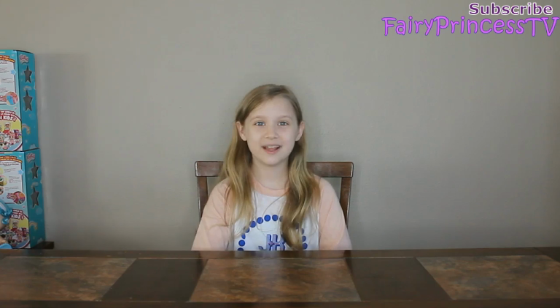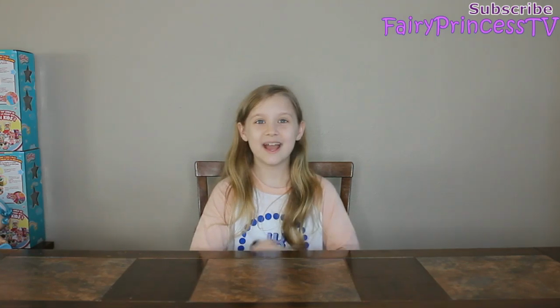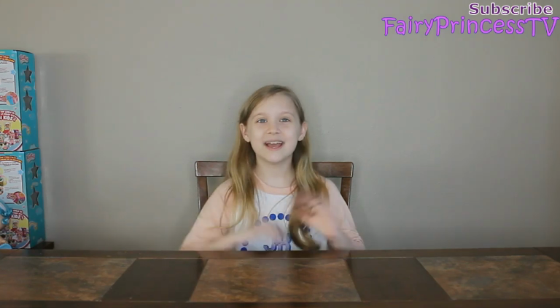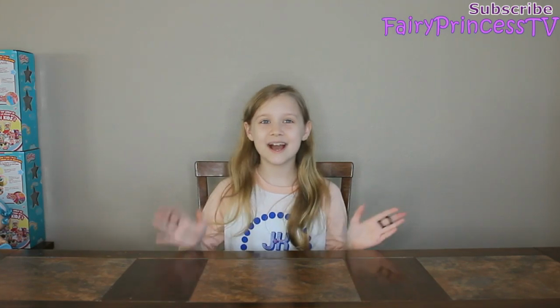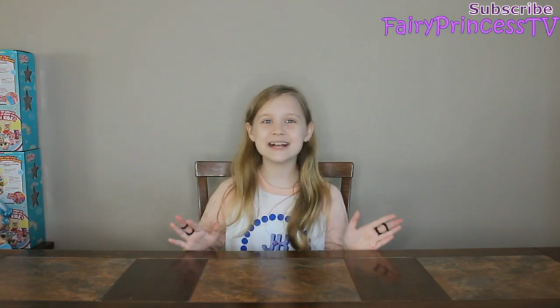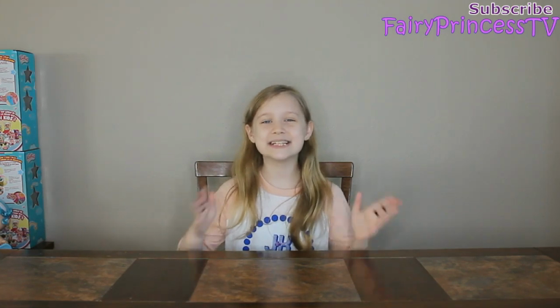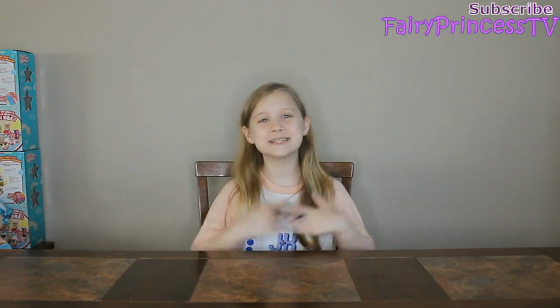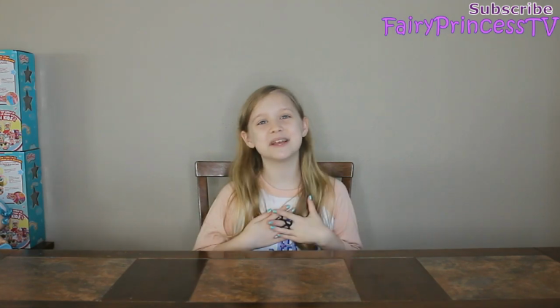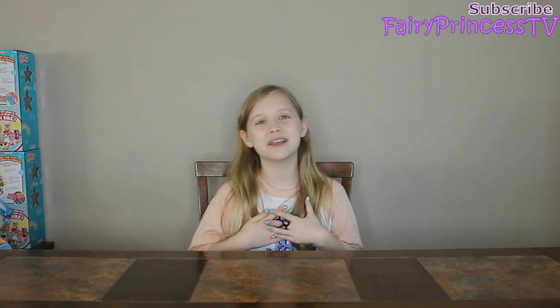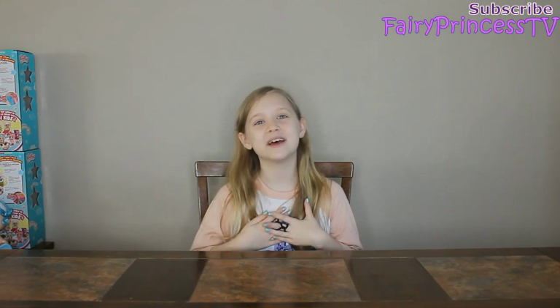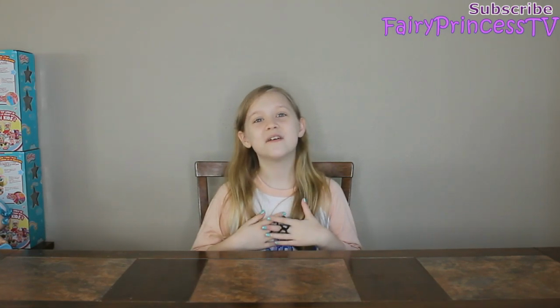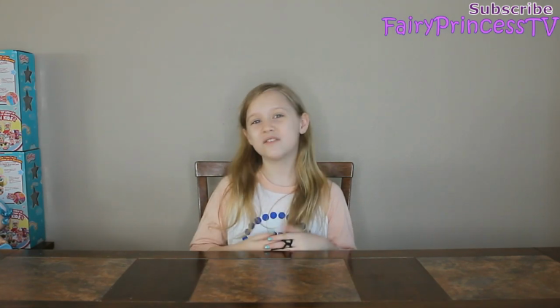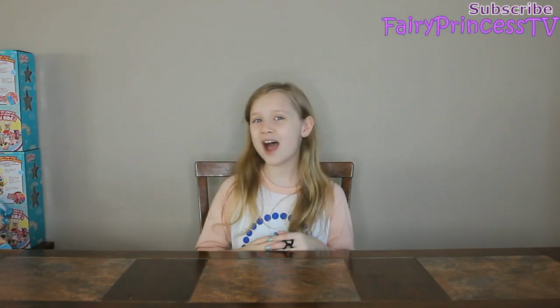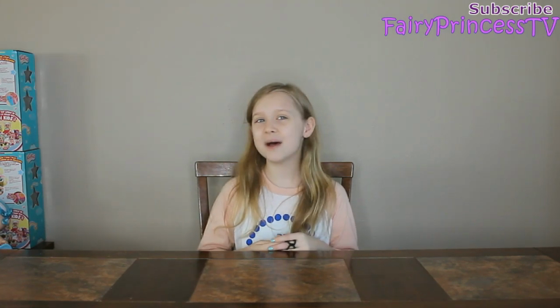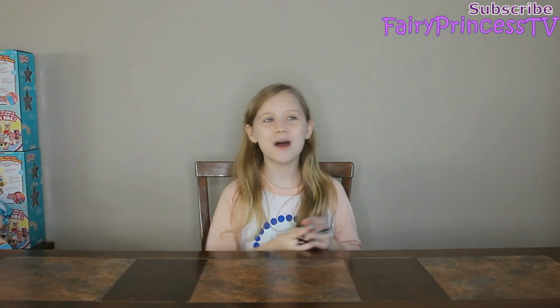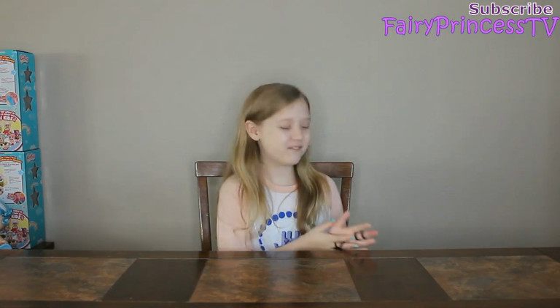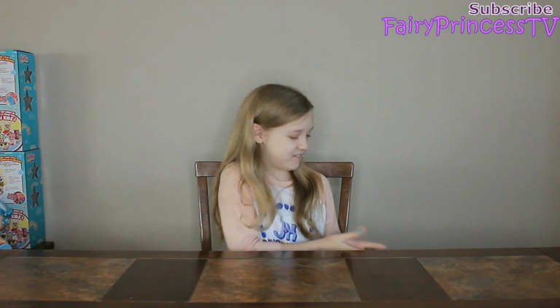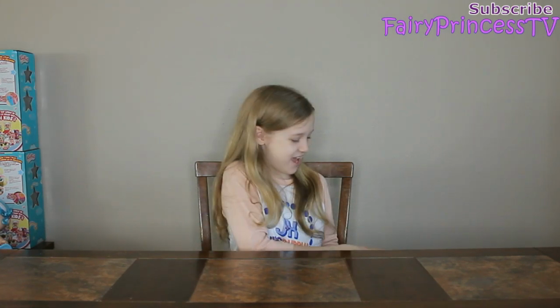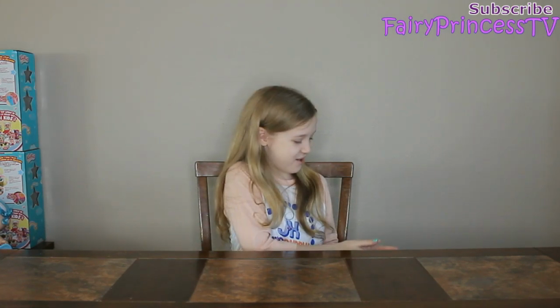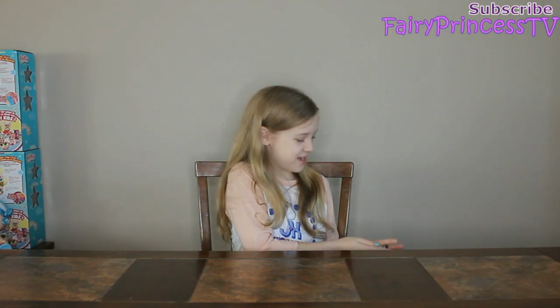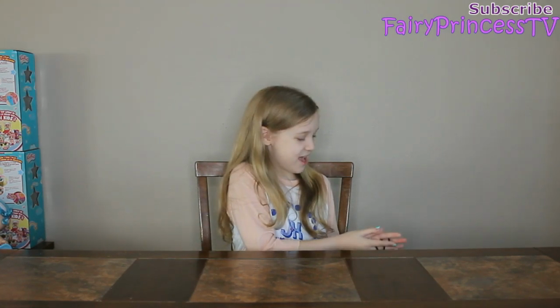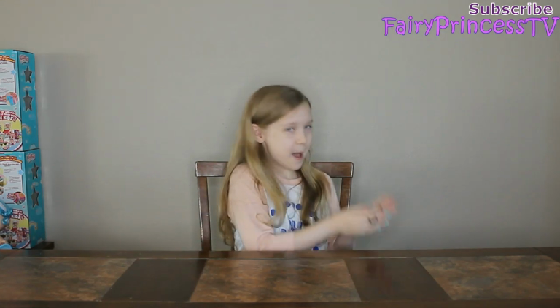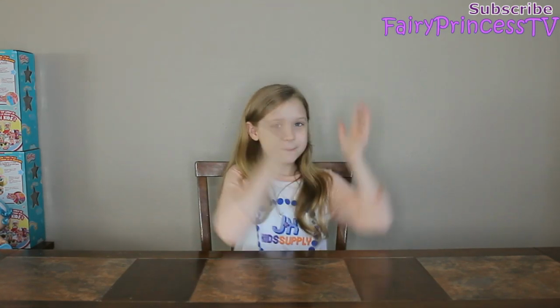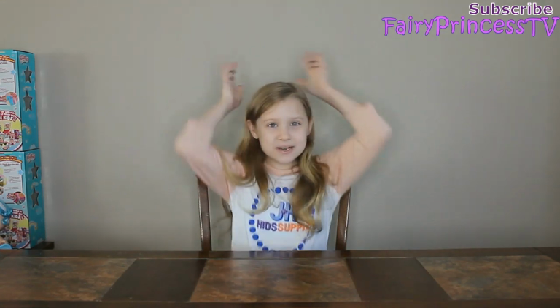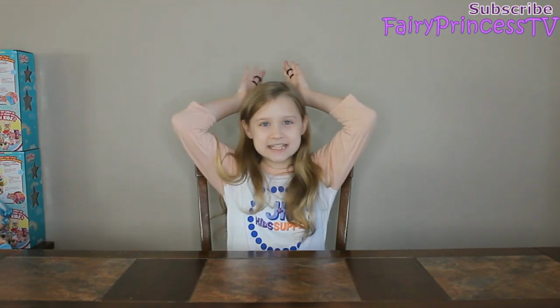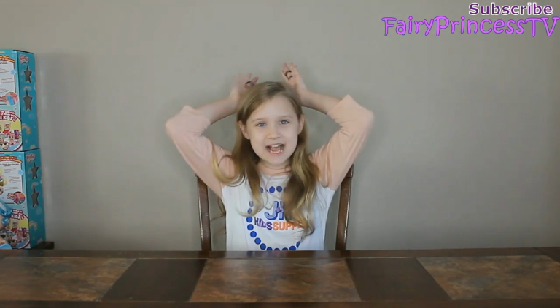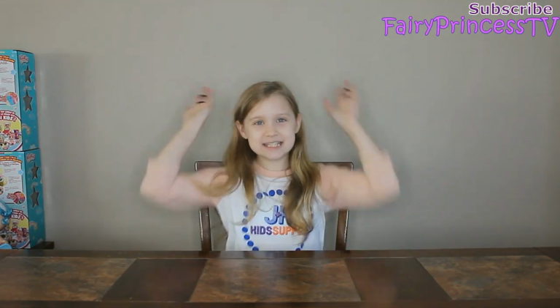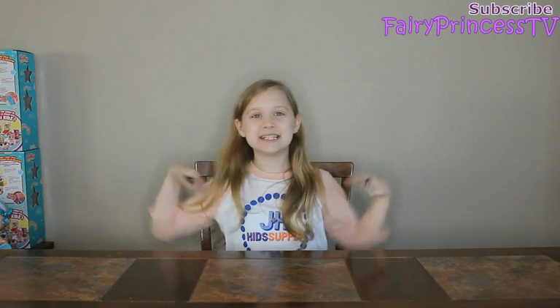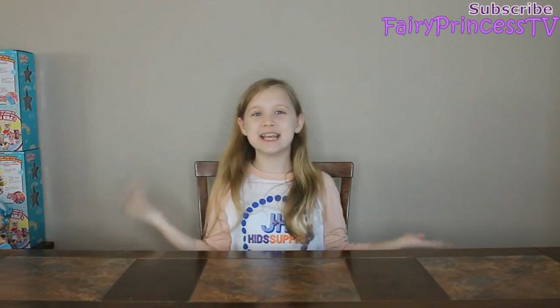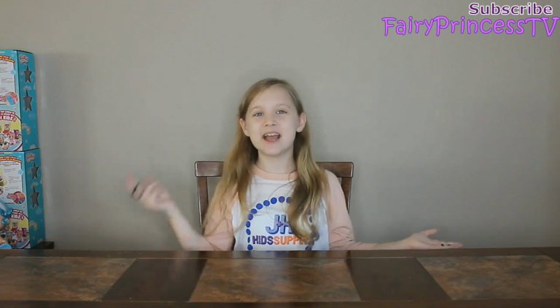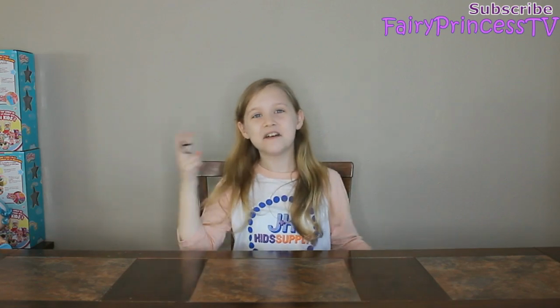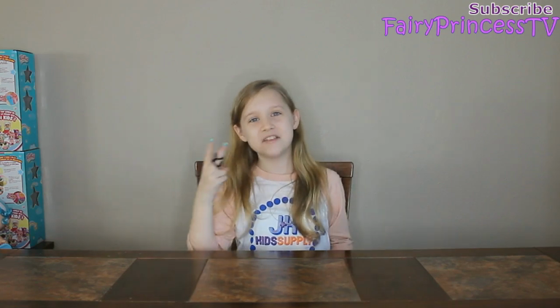Hey guys, it's me Elena from Fairy Princess TV.